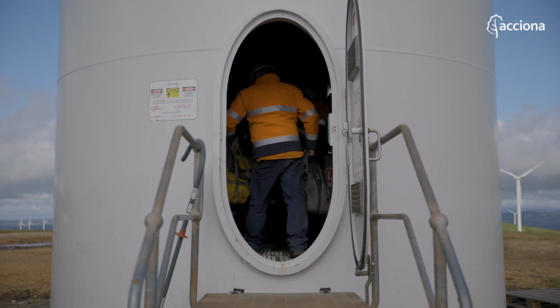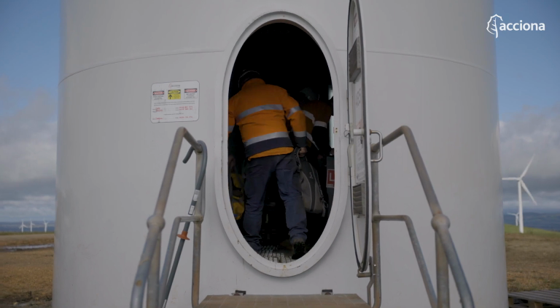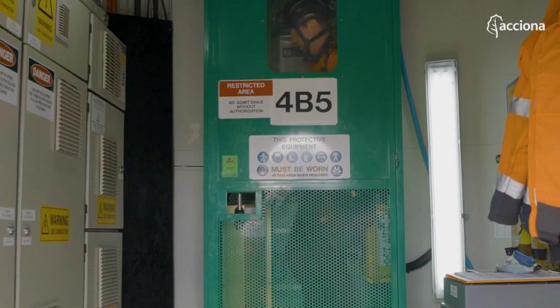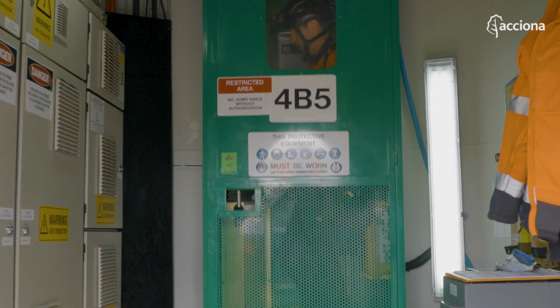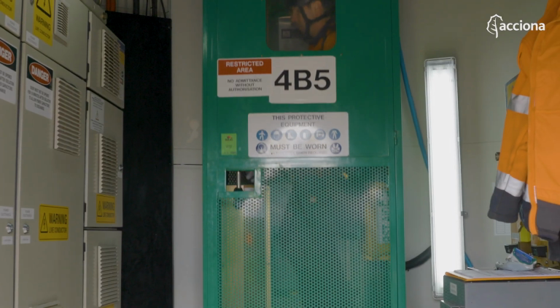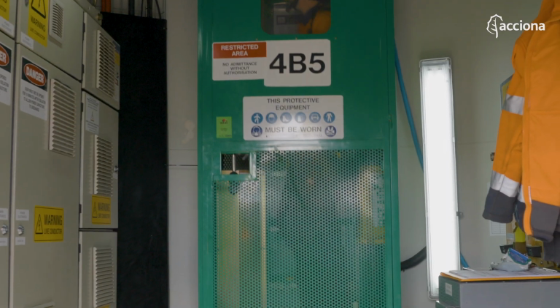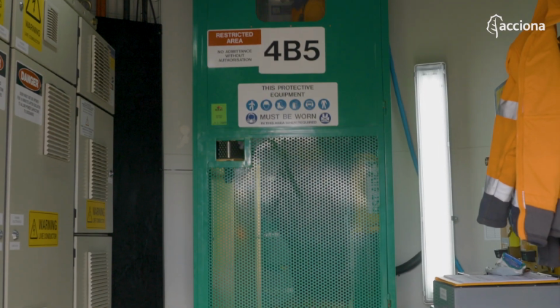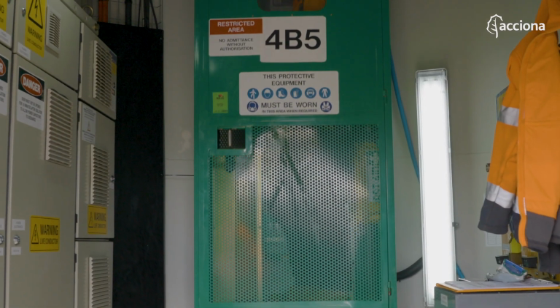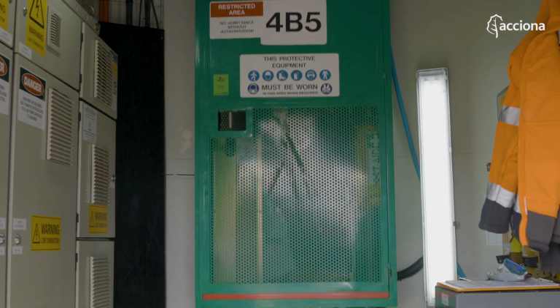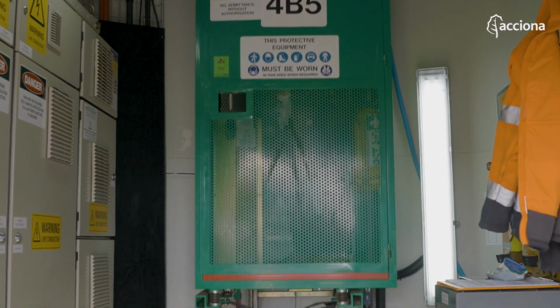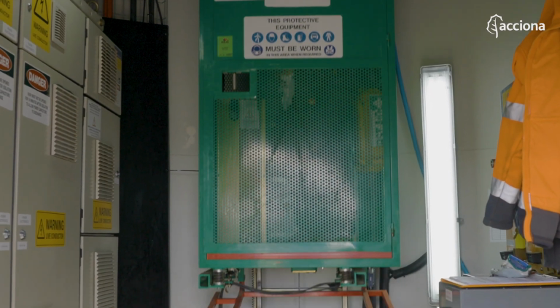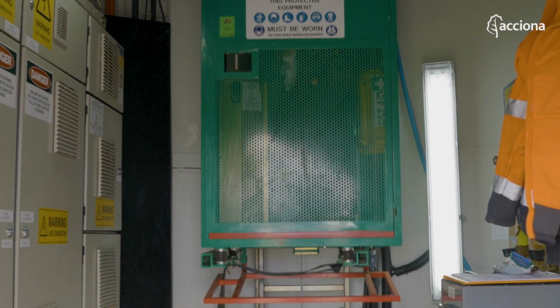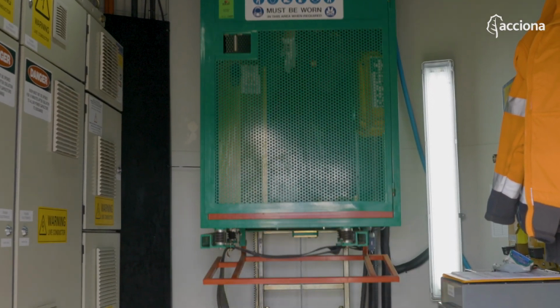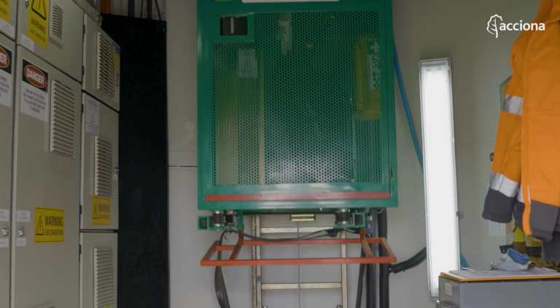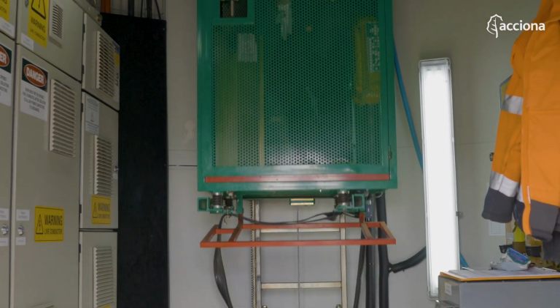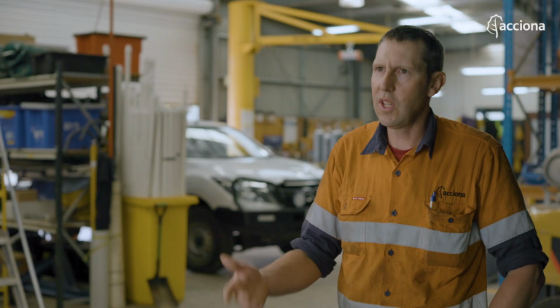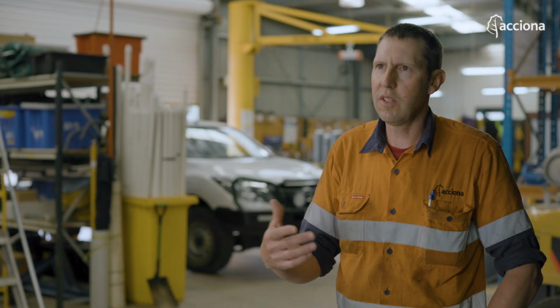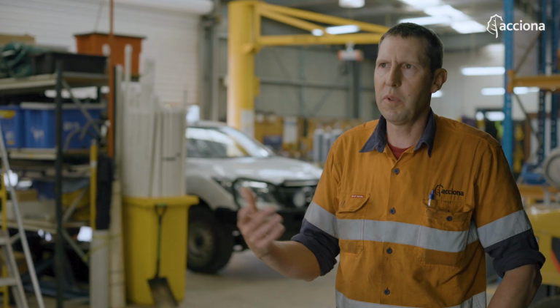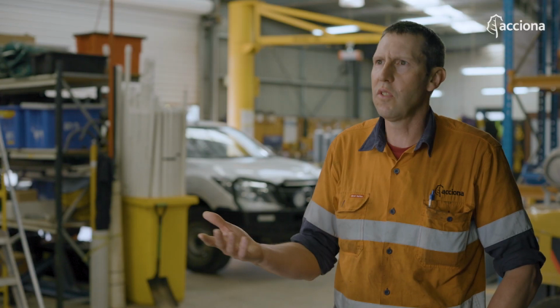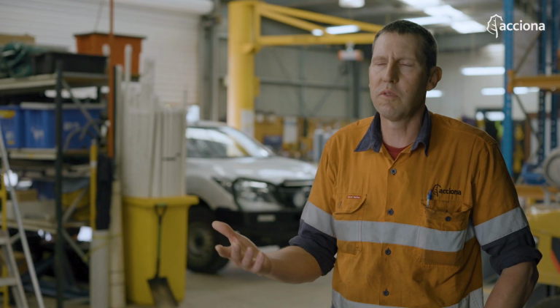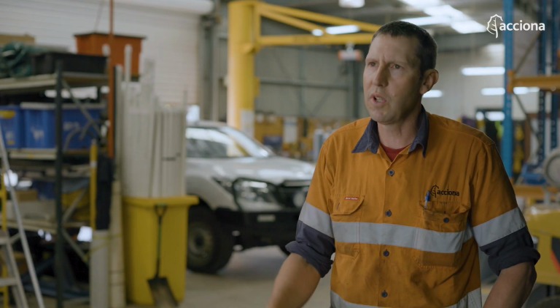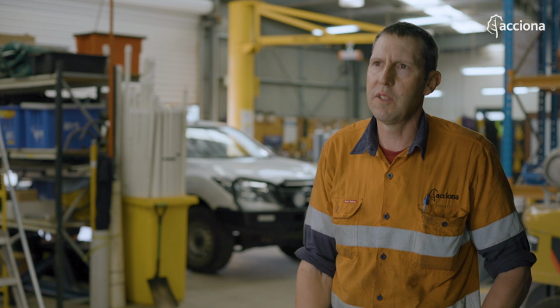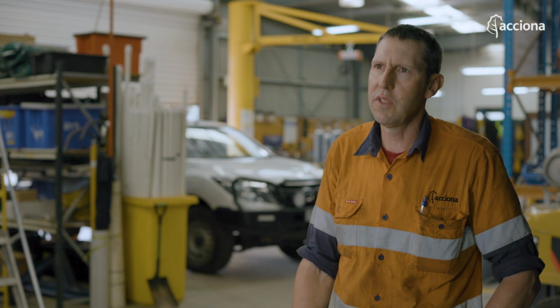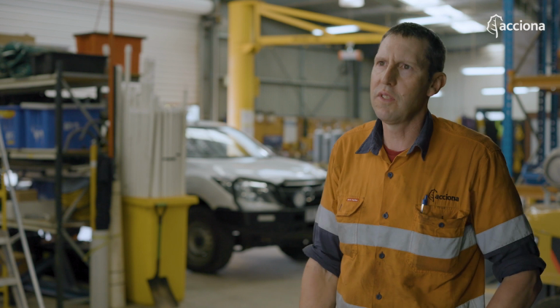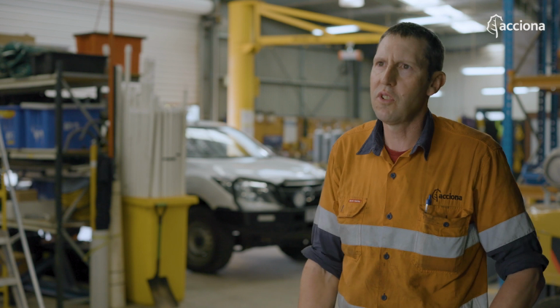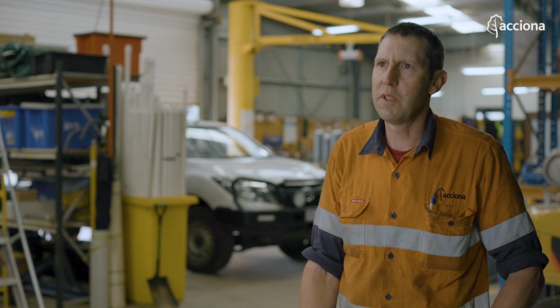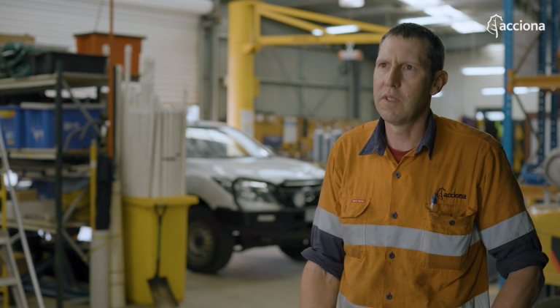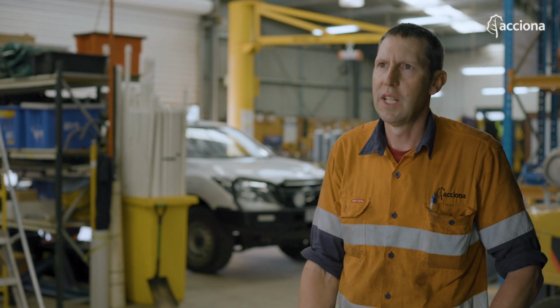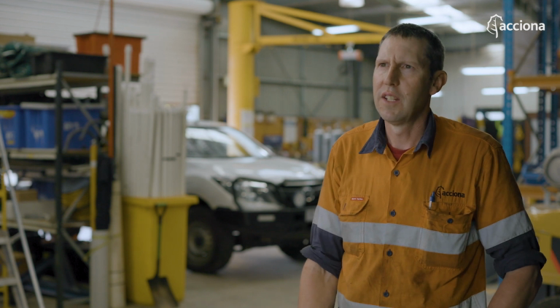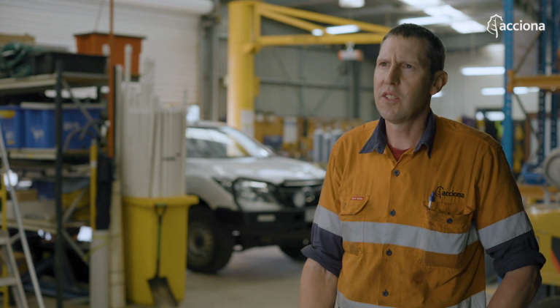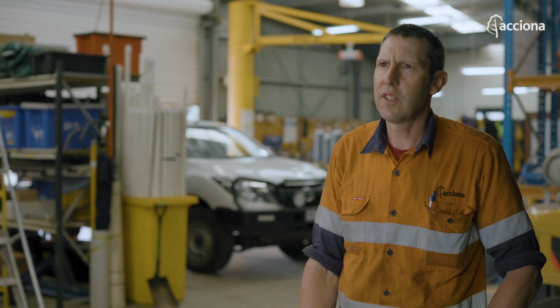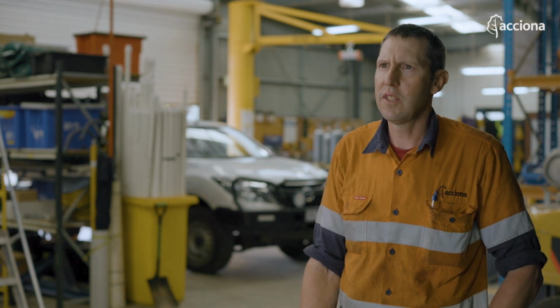Up the turbine probably every day. It depends on weather, depends on the environment and things like that.